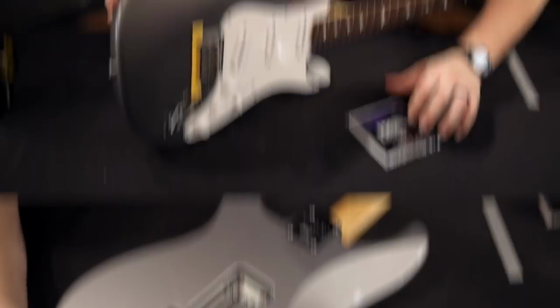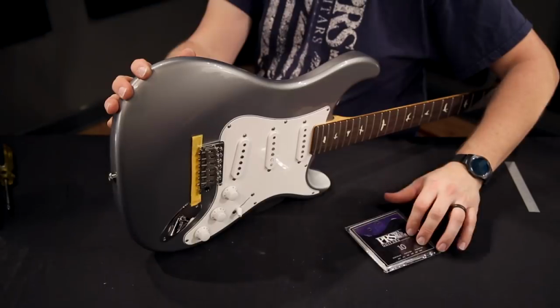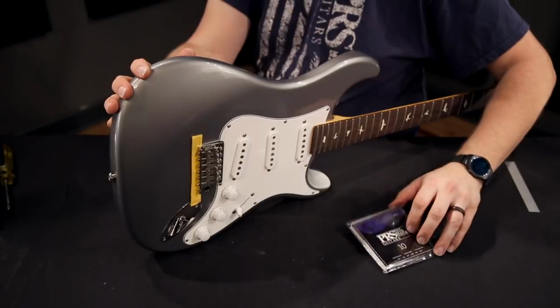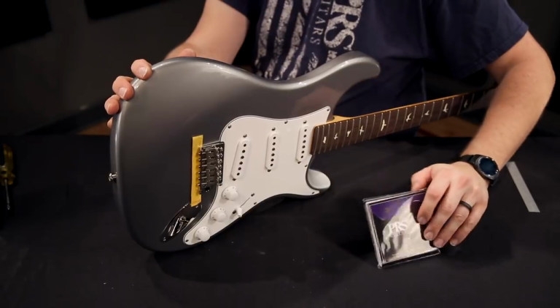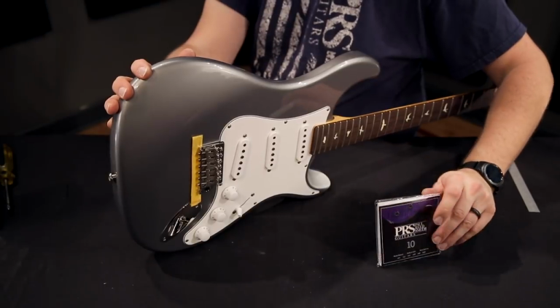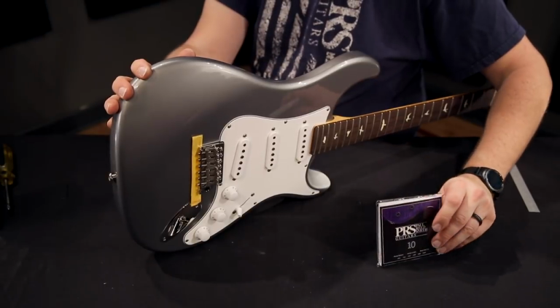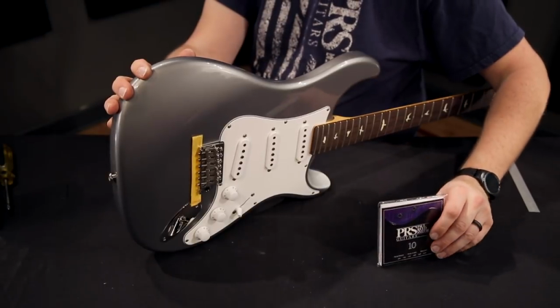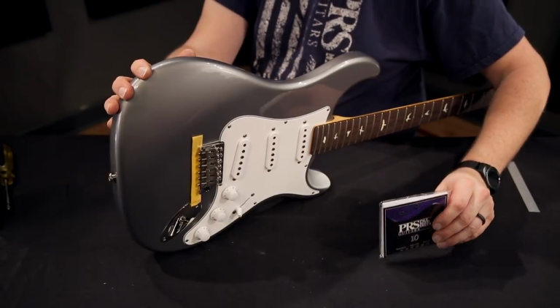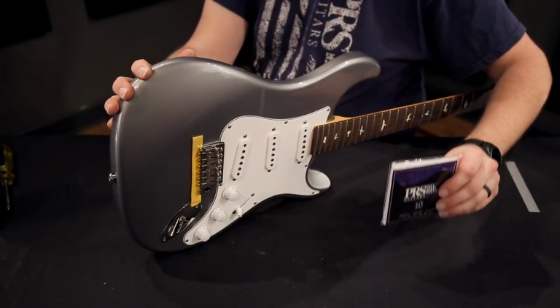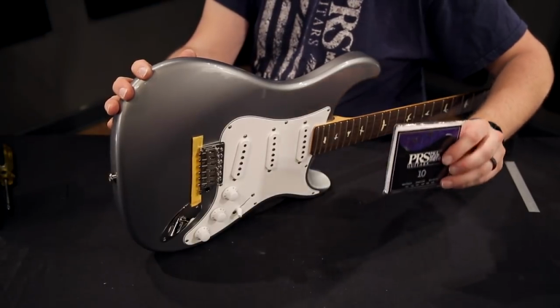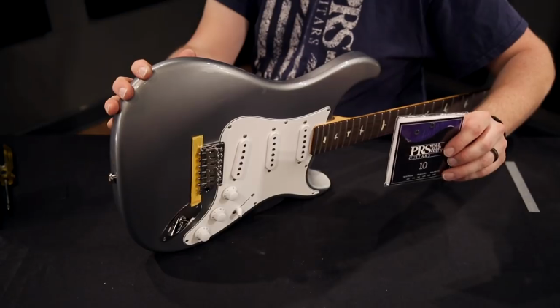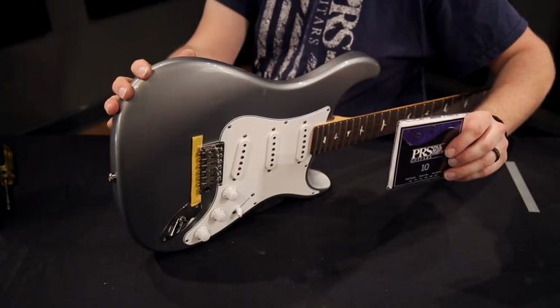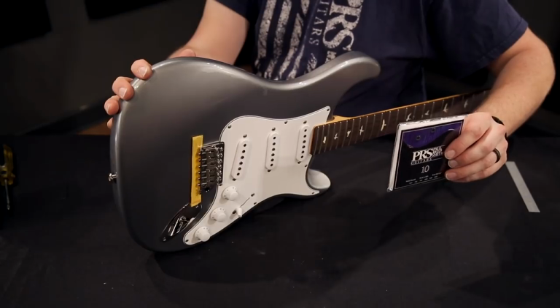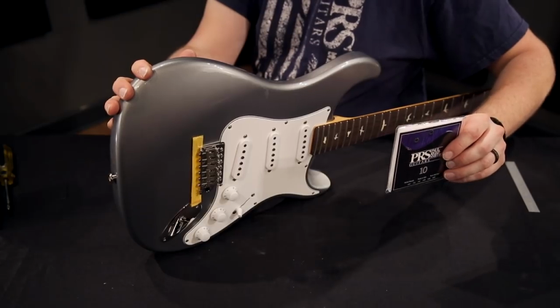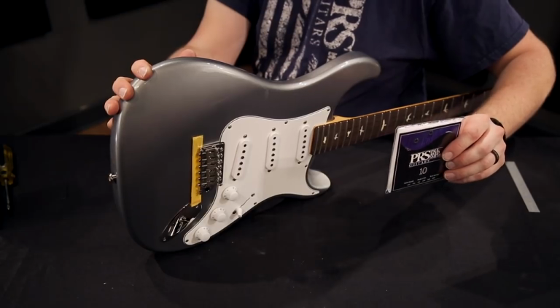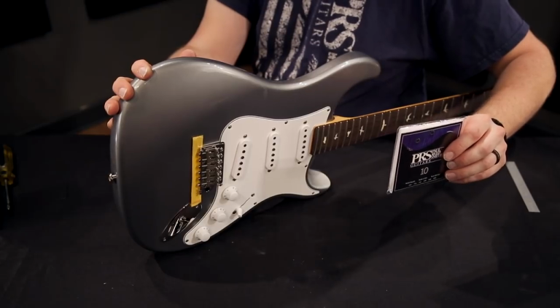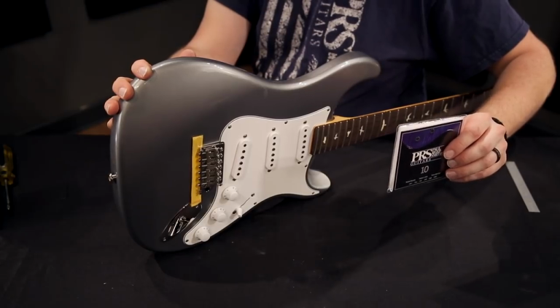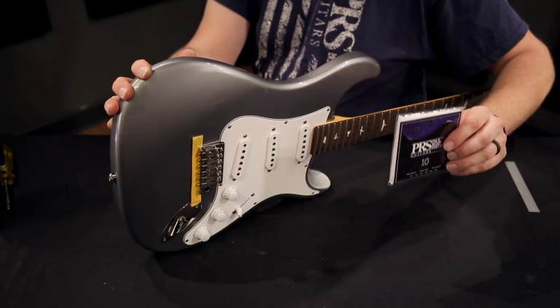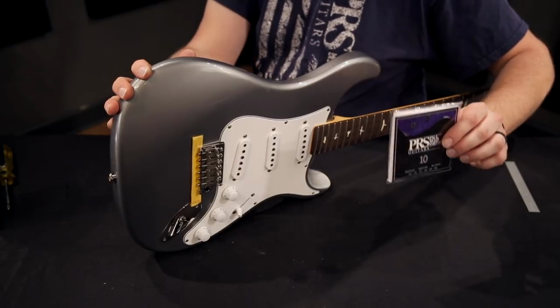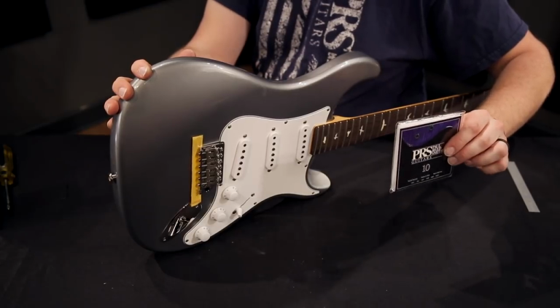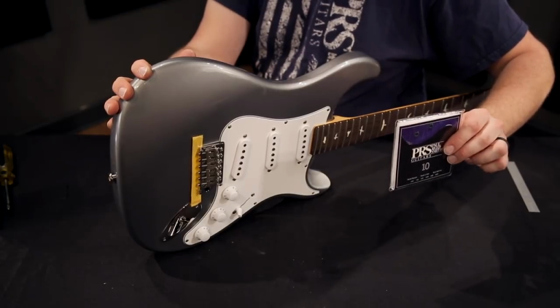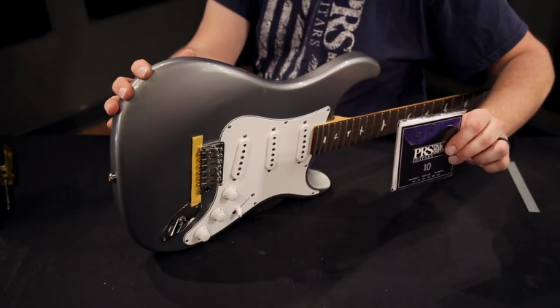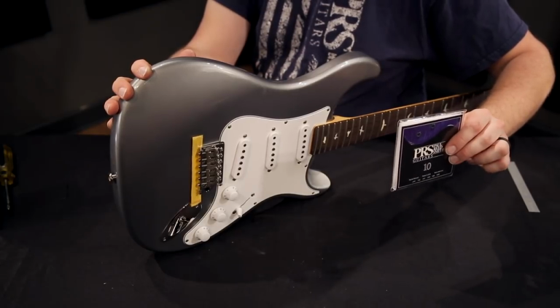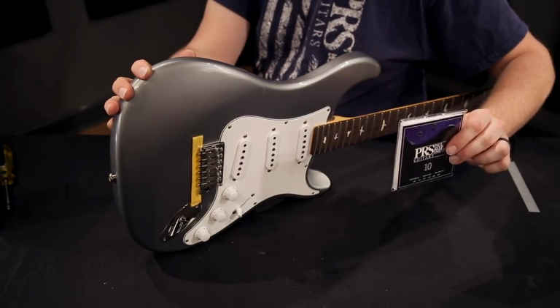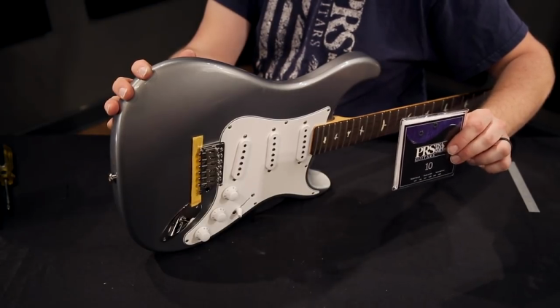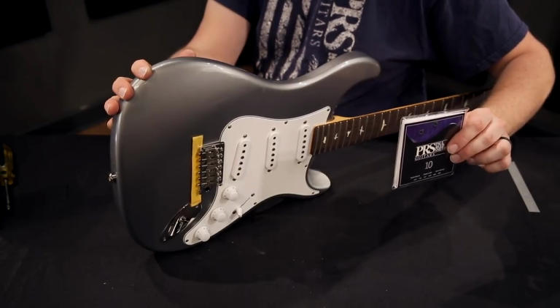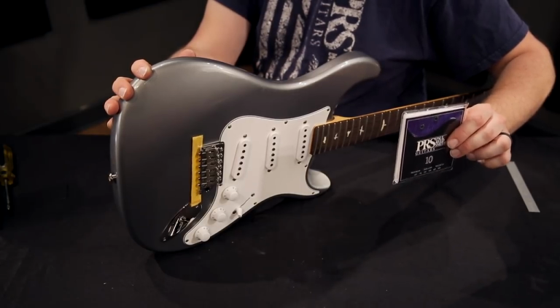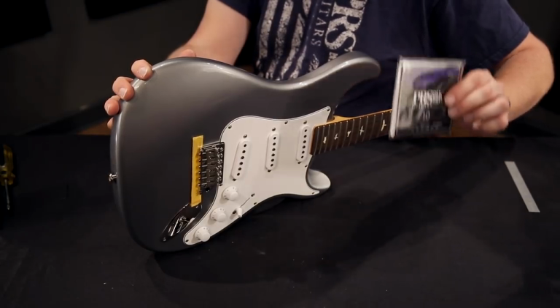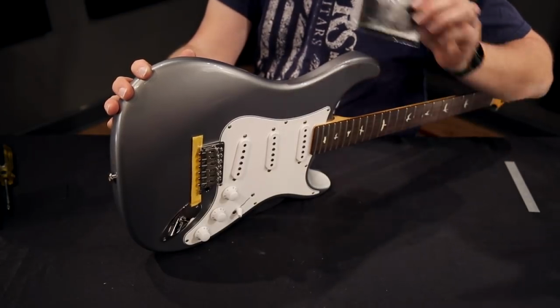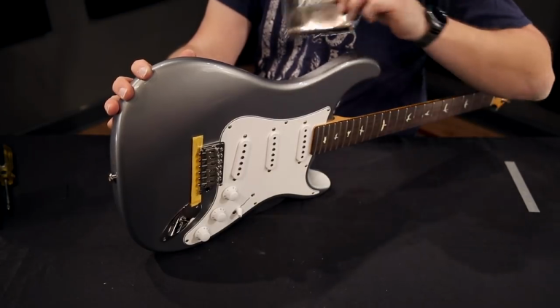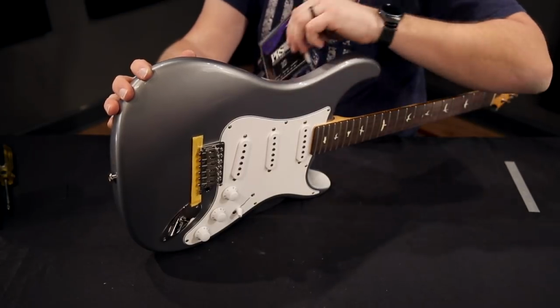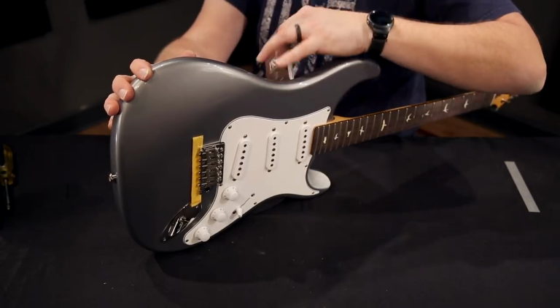Our next step will be restringing the guitar with the PRS 10-46 gauge strings.